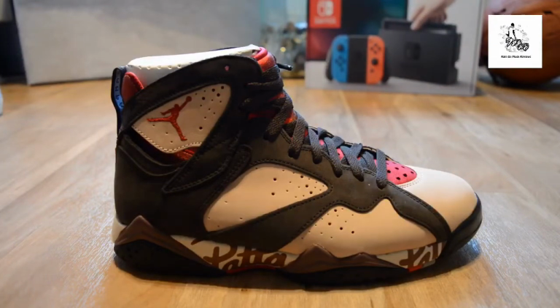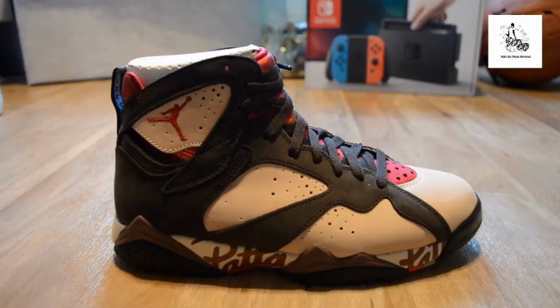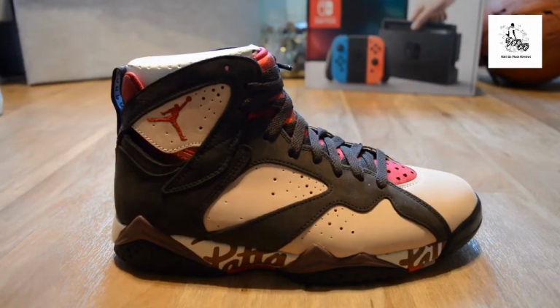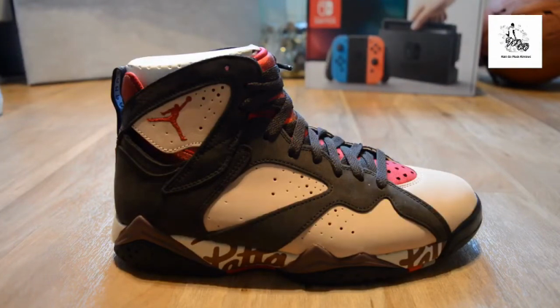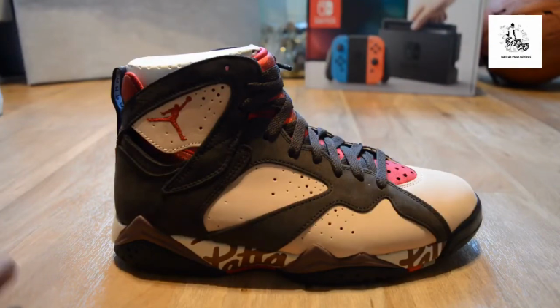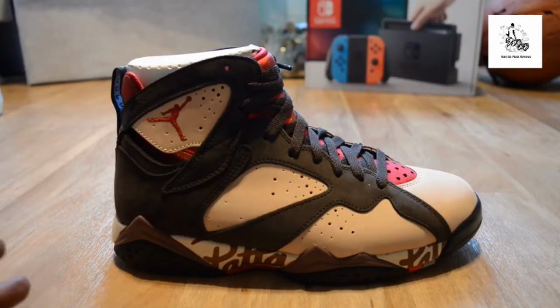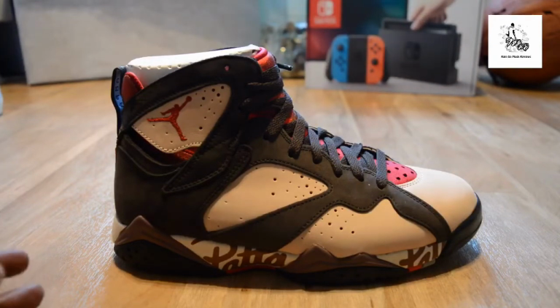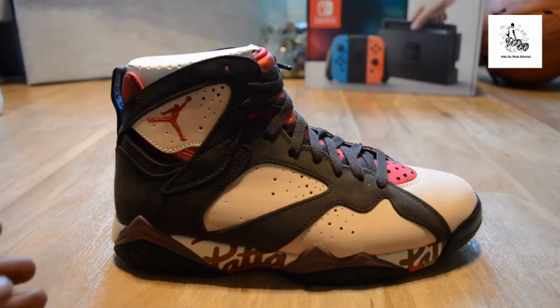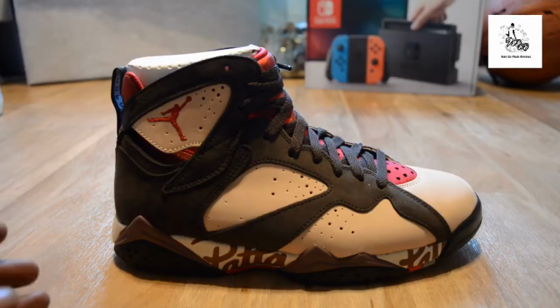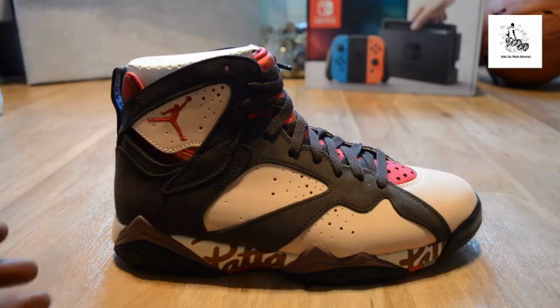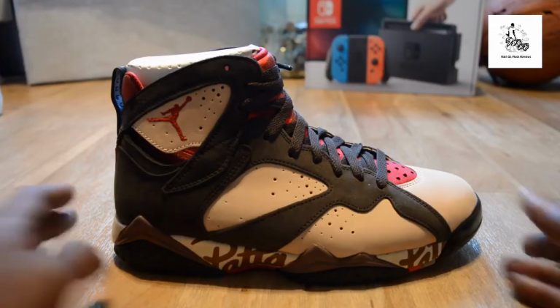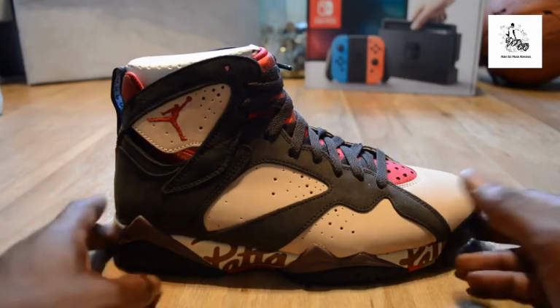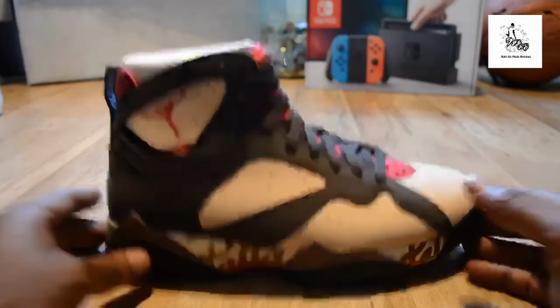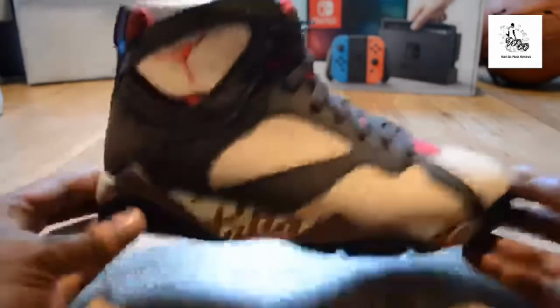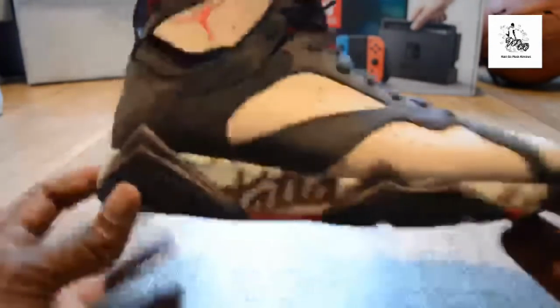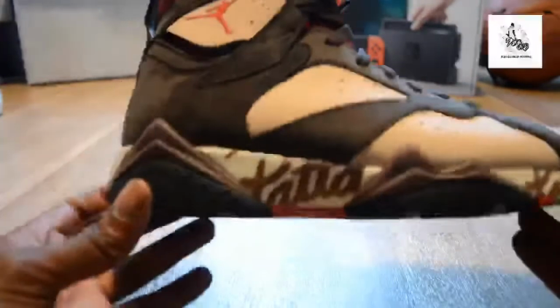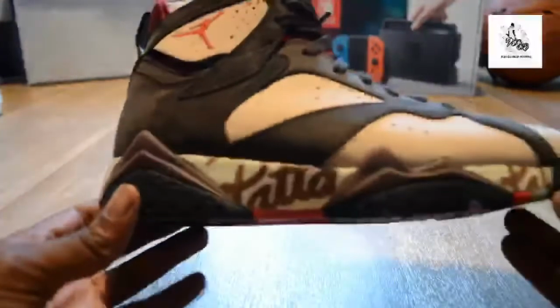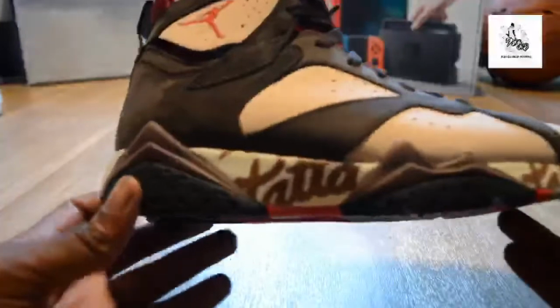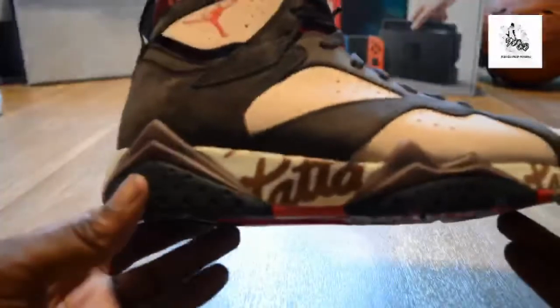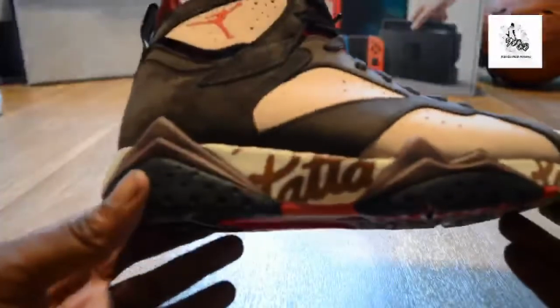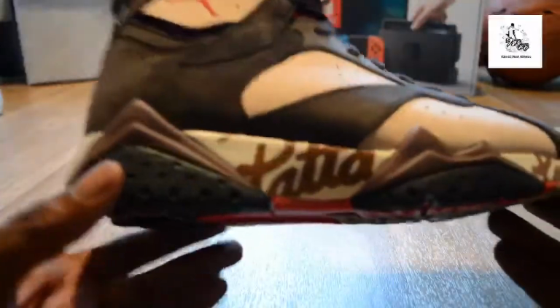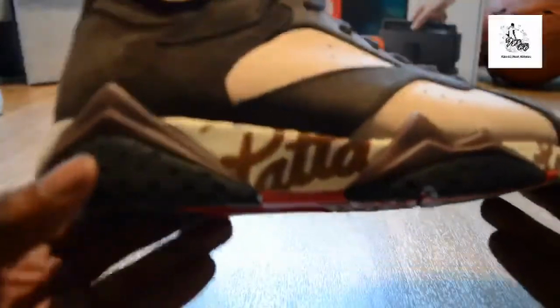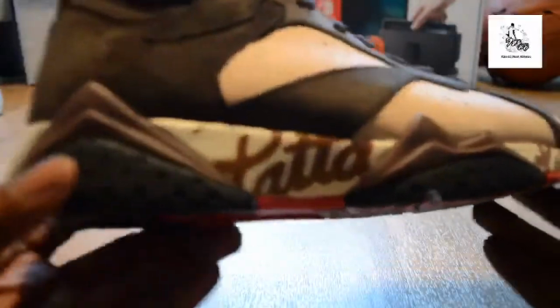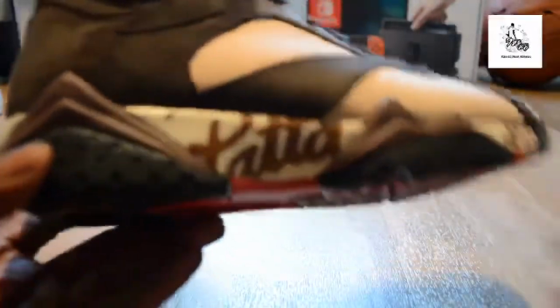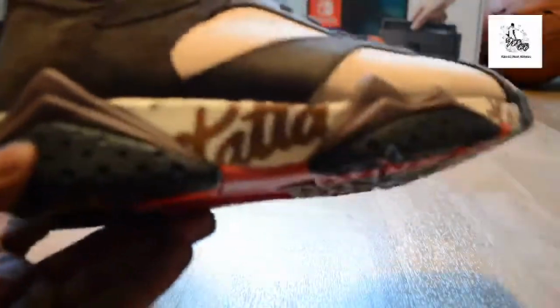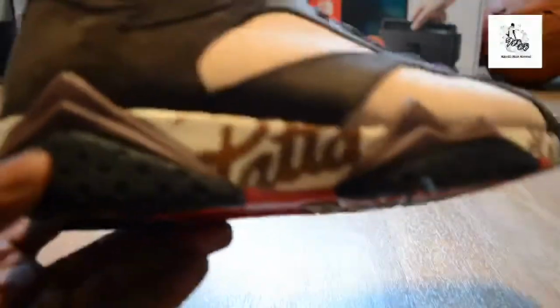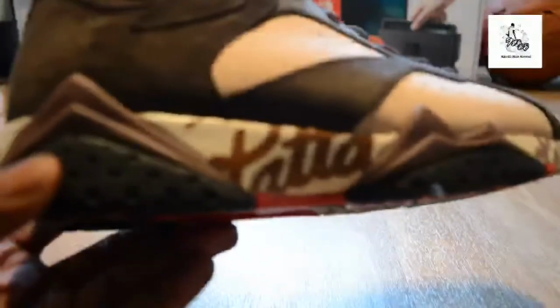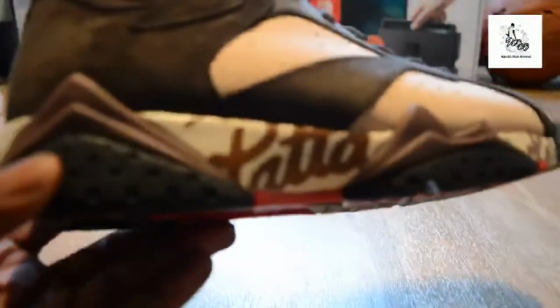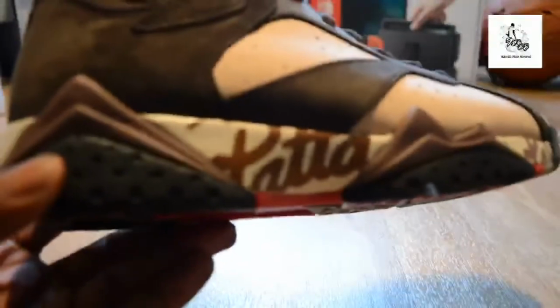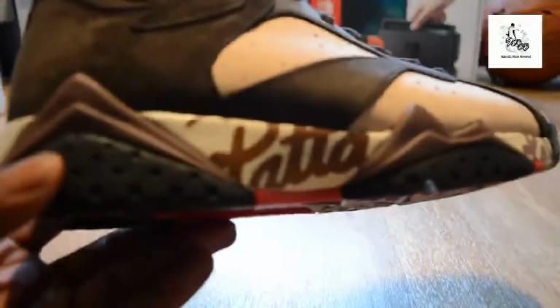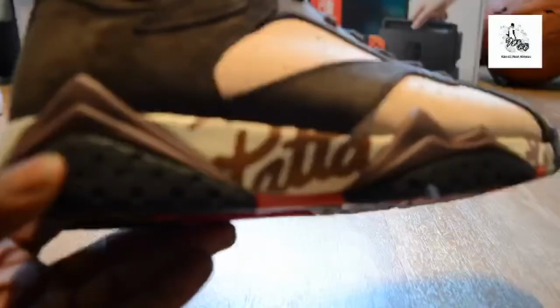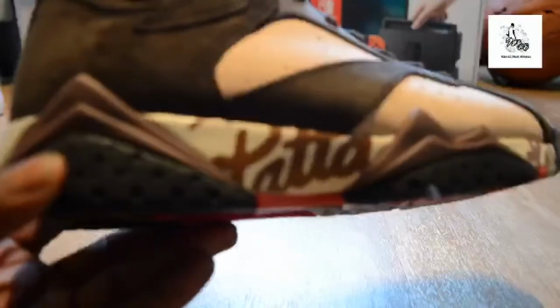Anyway, brown is the colorway — let me give you that HD close-up.